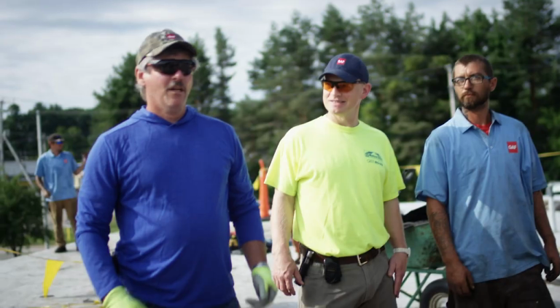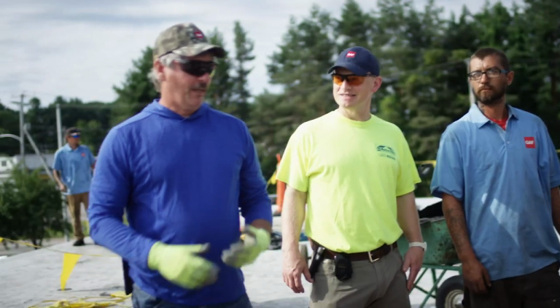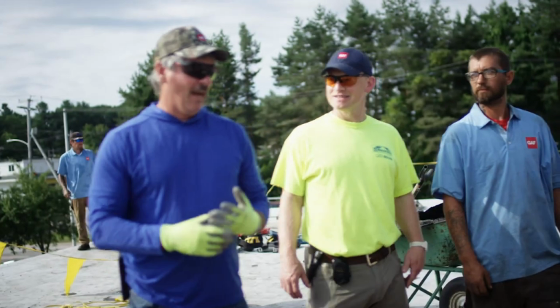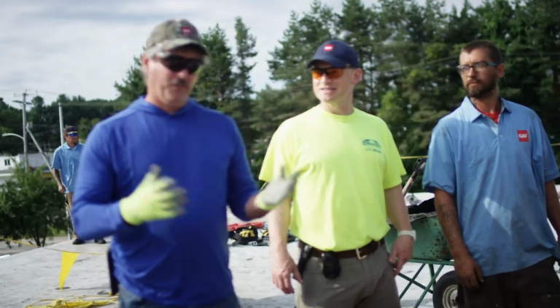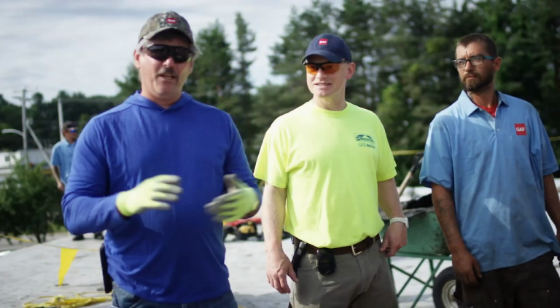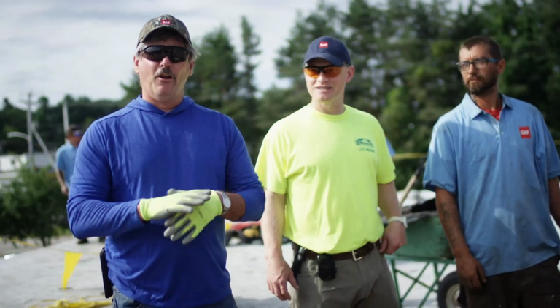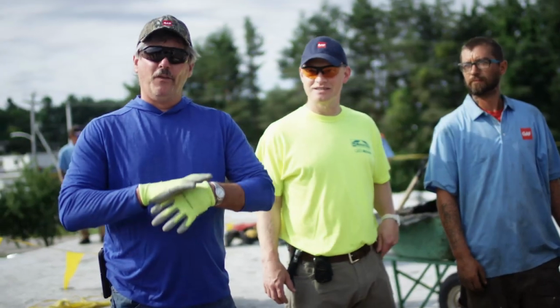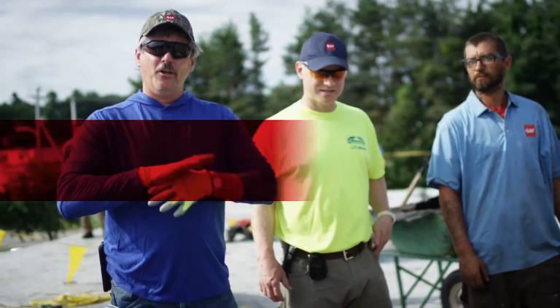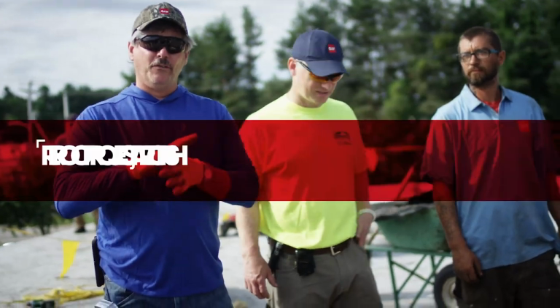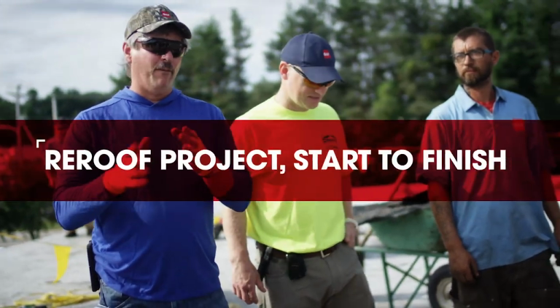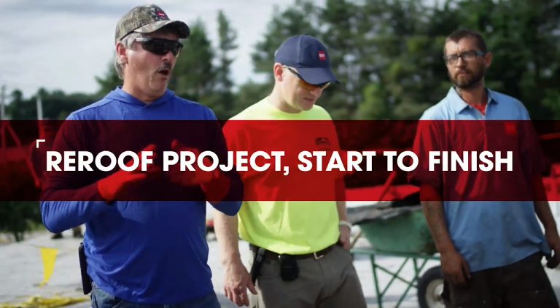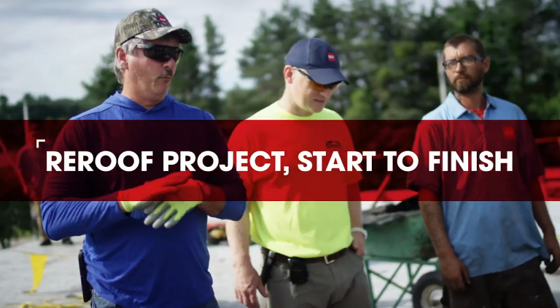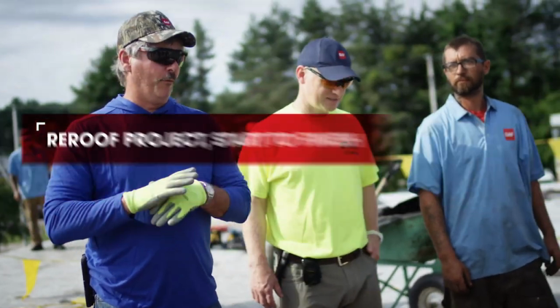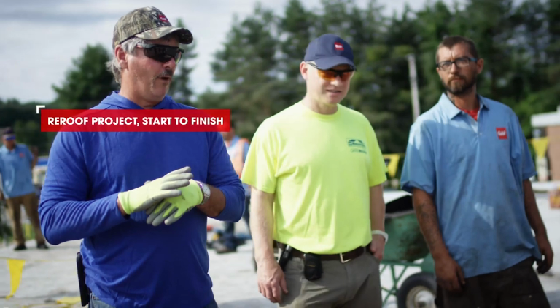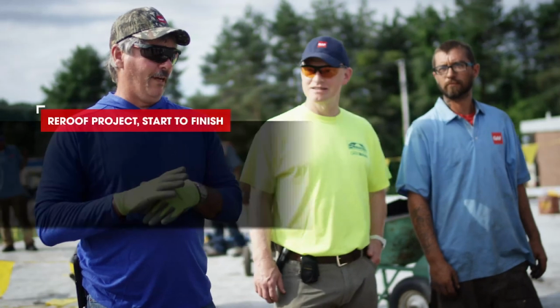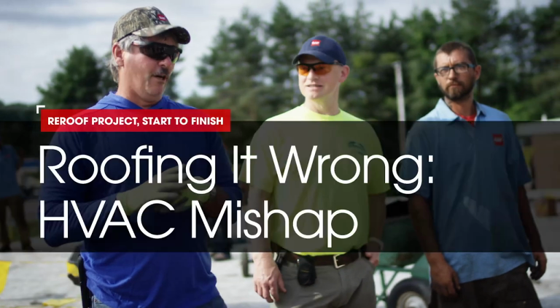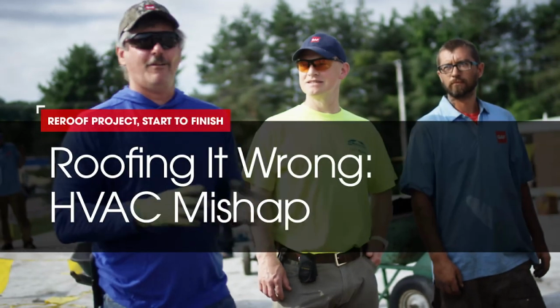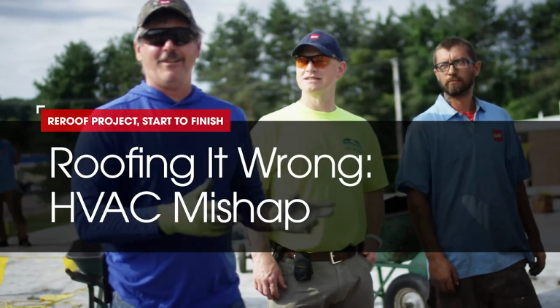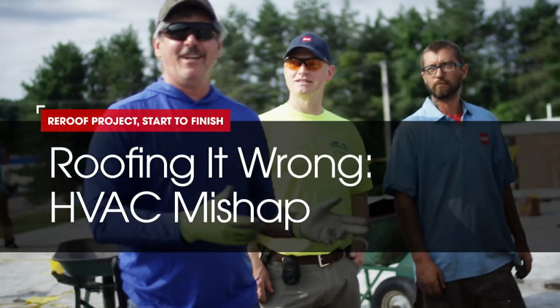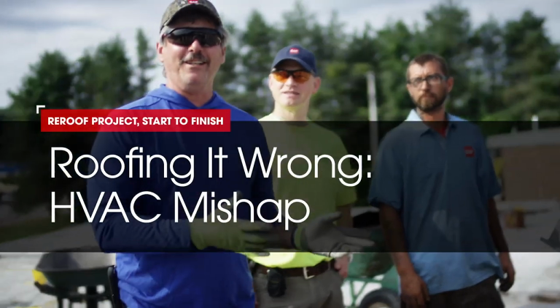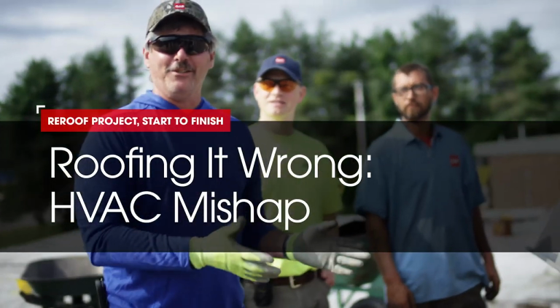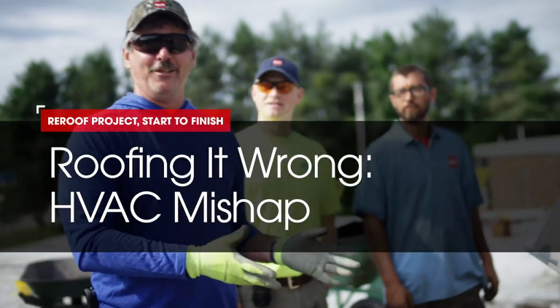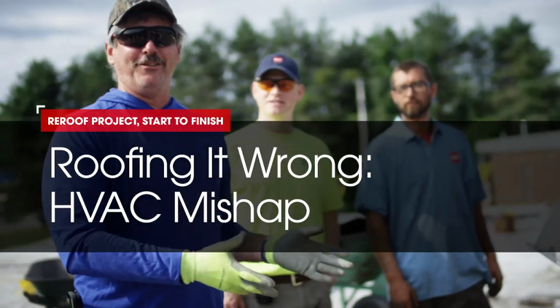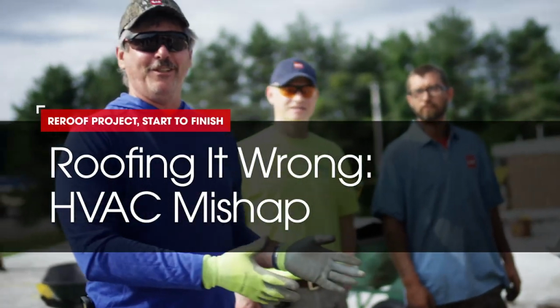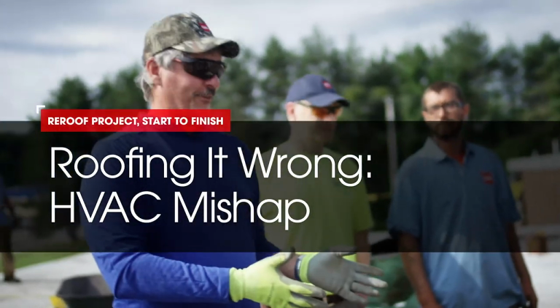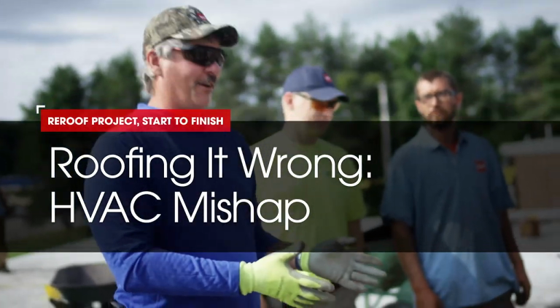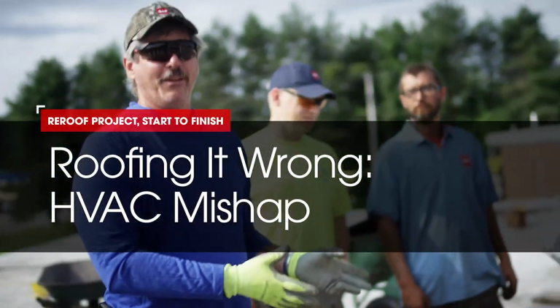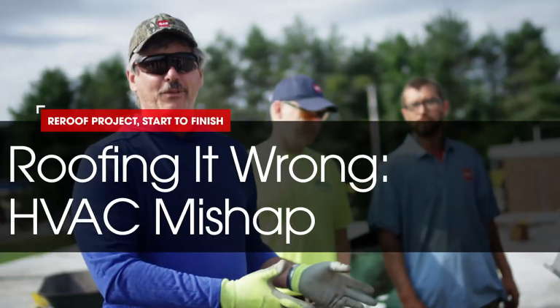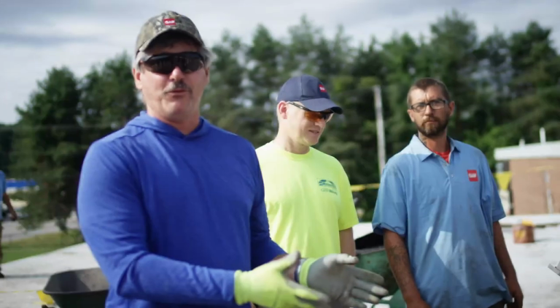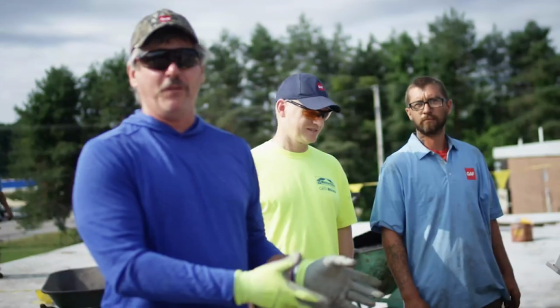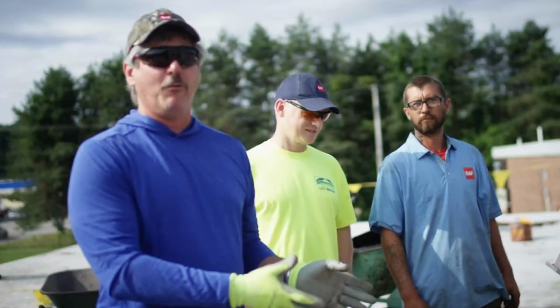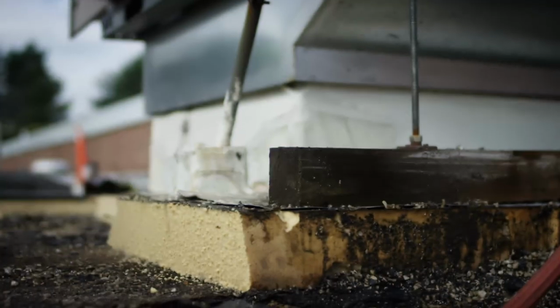Have you seen our other videos of Dave and Wally roofing it right? In this instance, this is how not to — this is roofing it wrong.